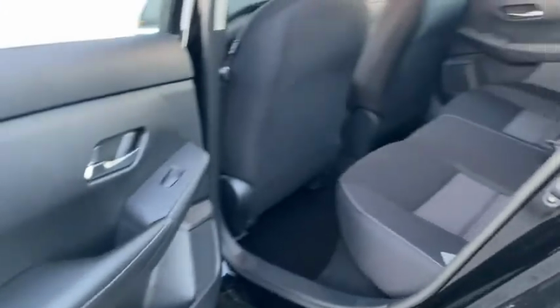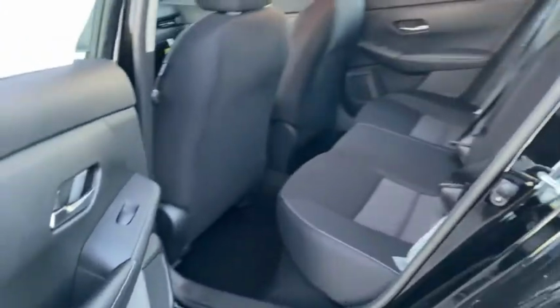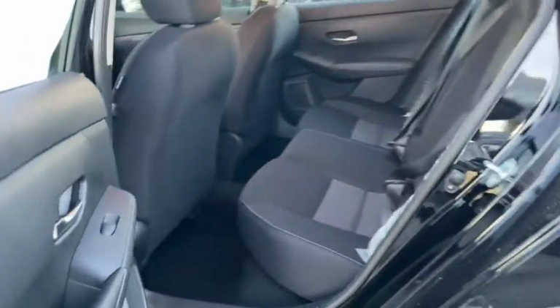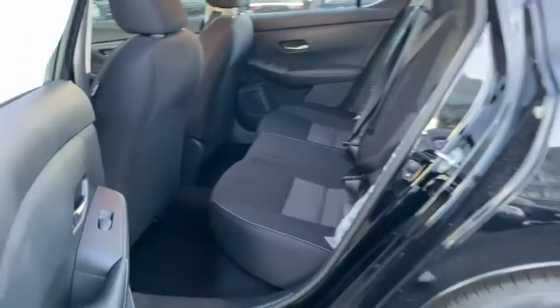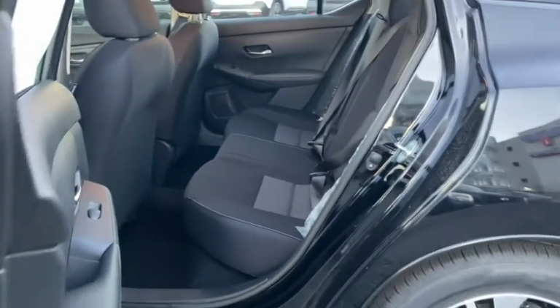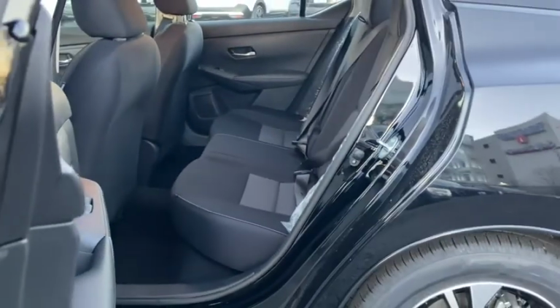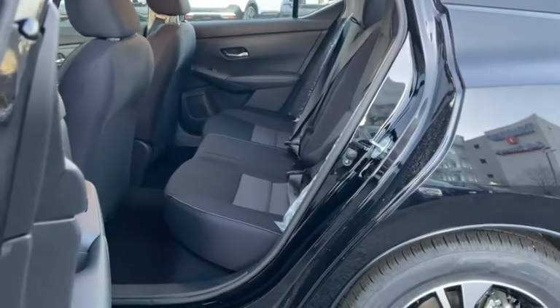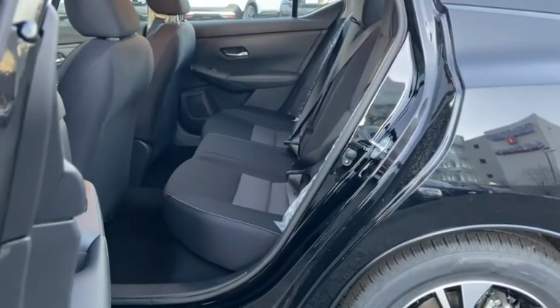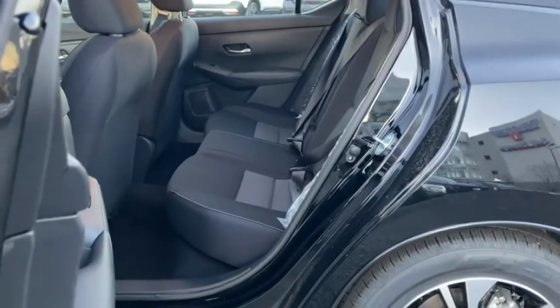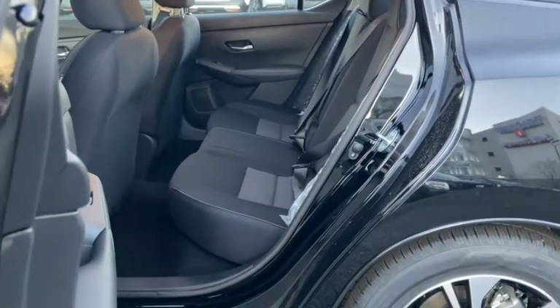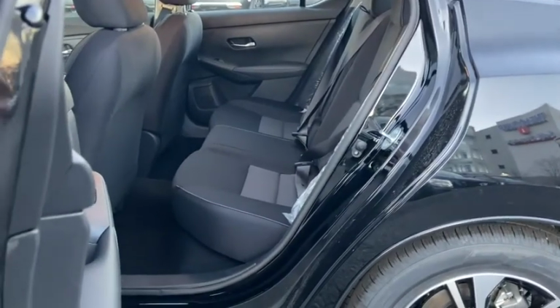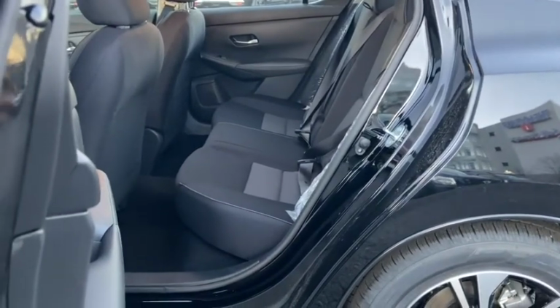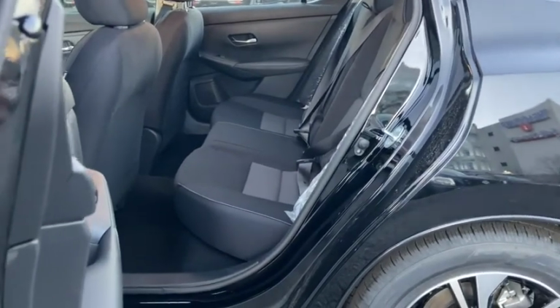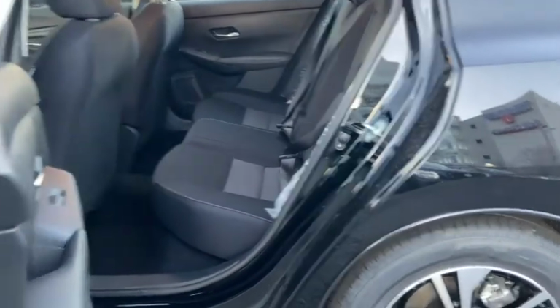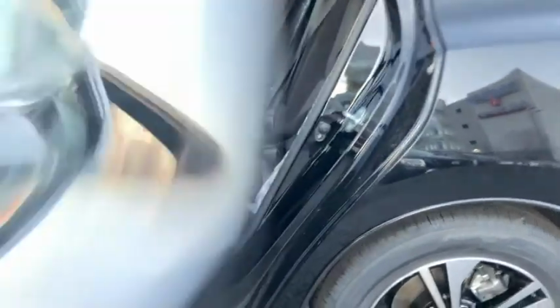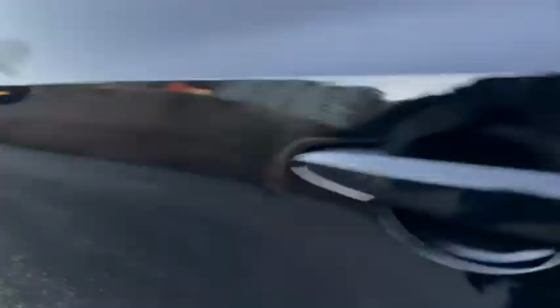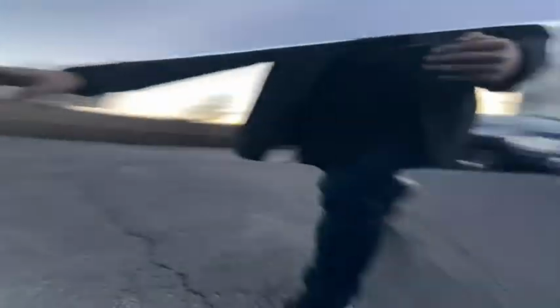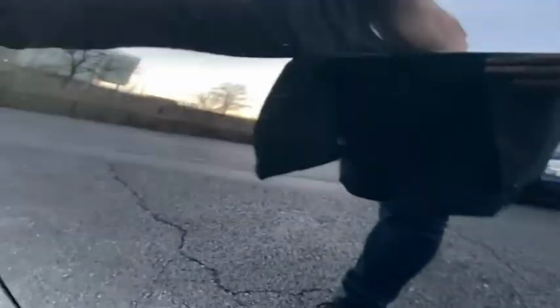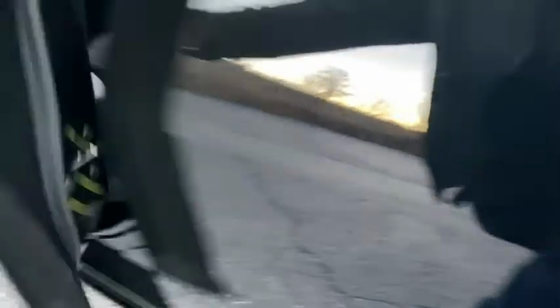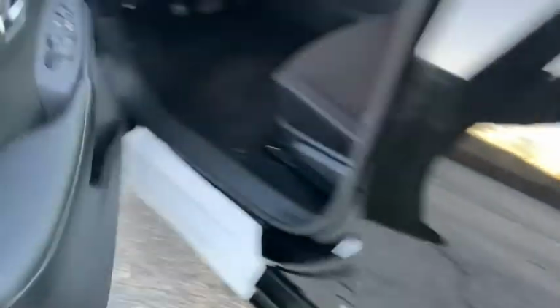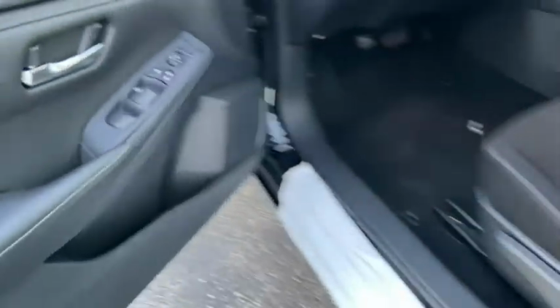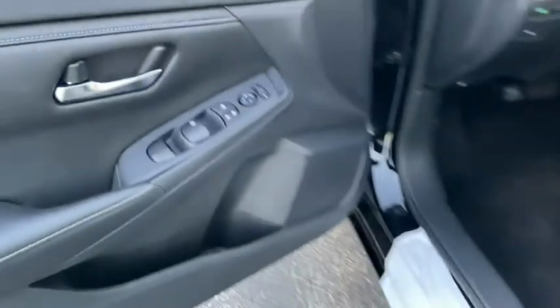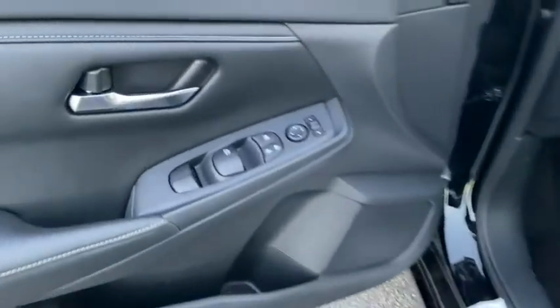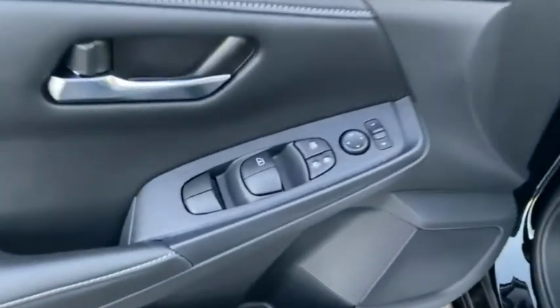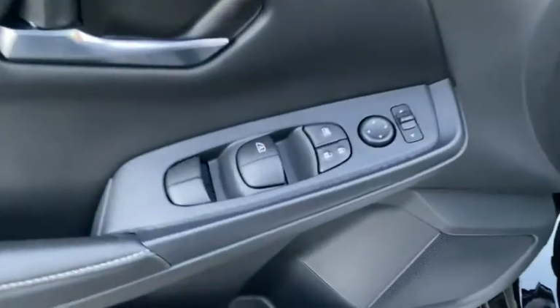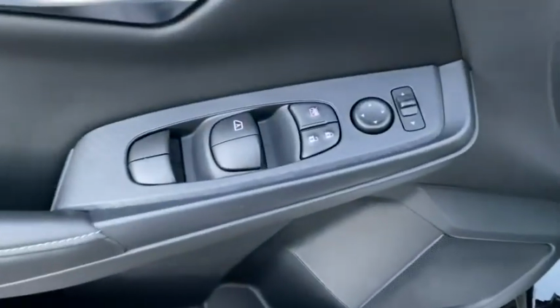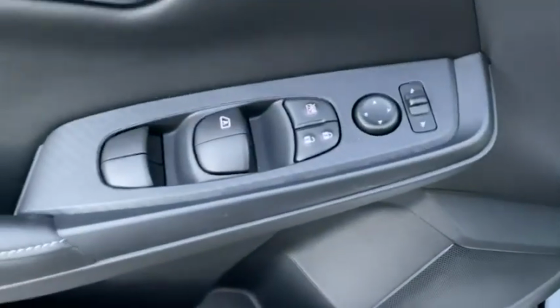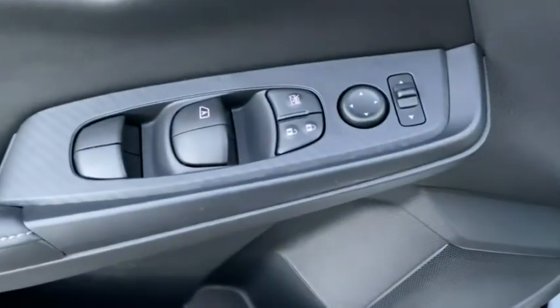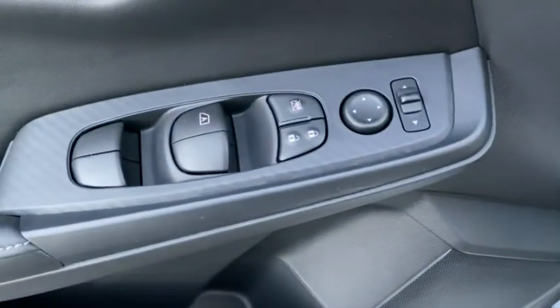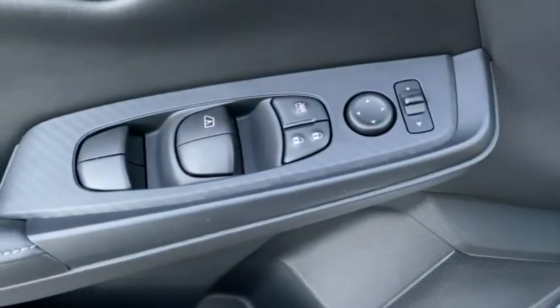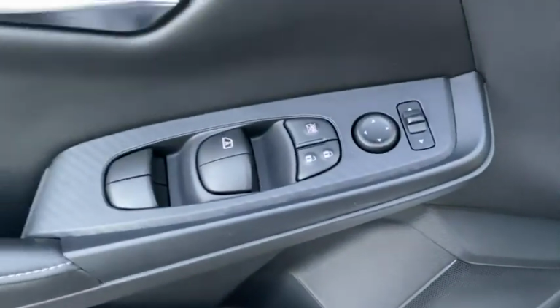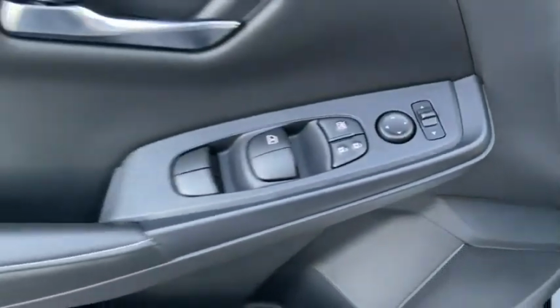Engine immobilizer, body color door handles, four-piece floor mat set, low tire pressure warning, power rear window sunshade.